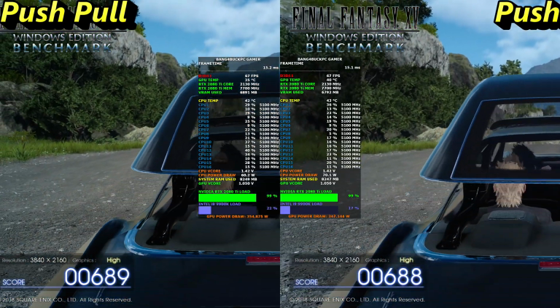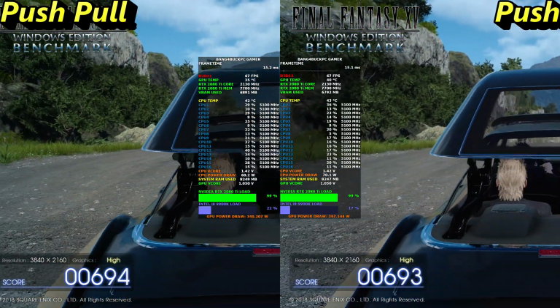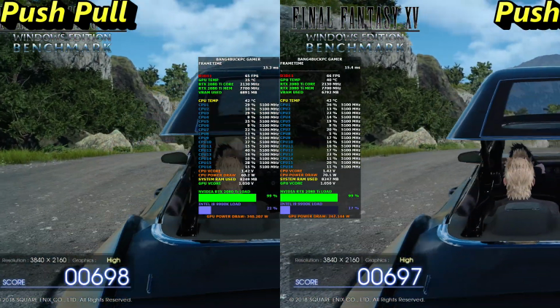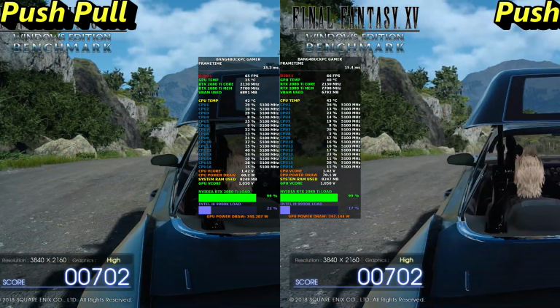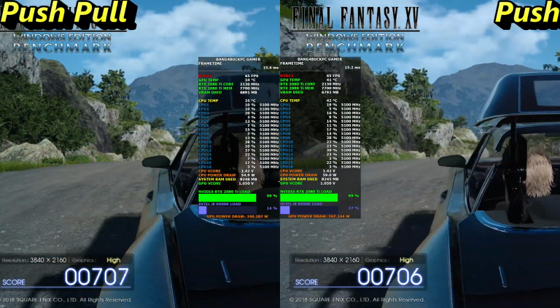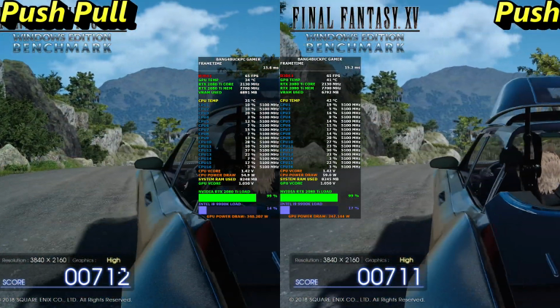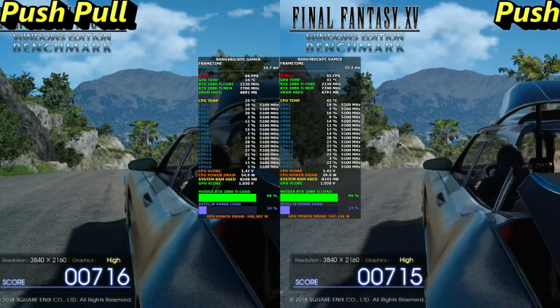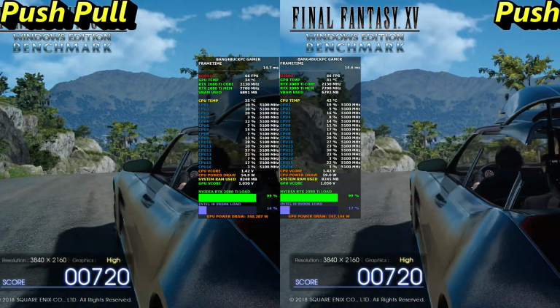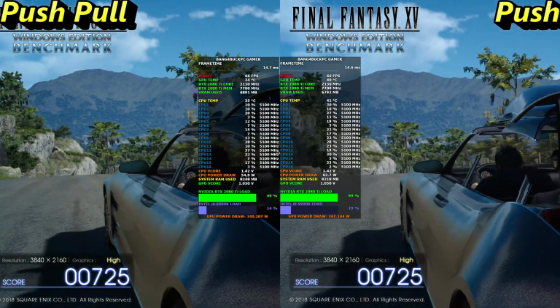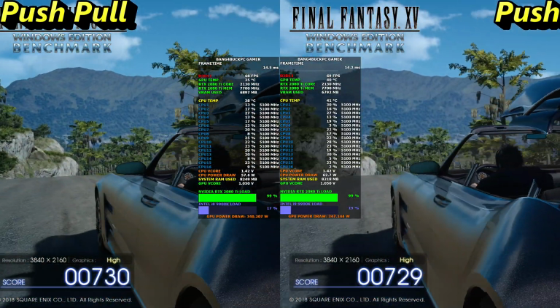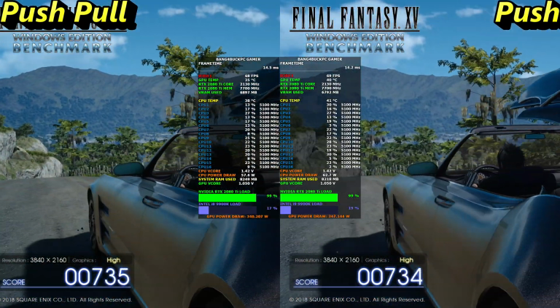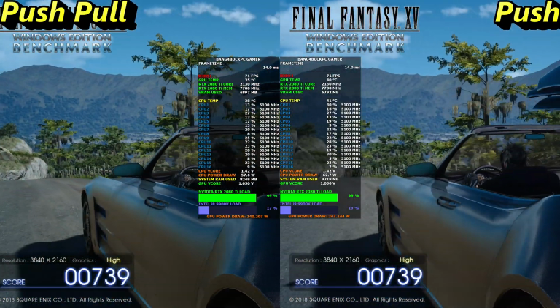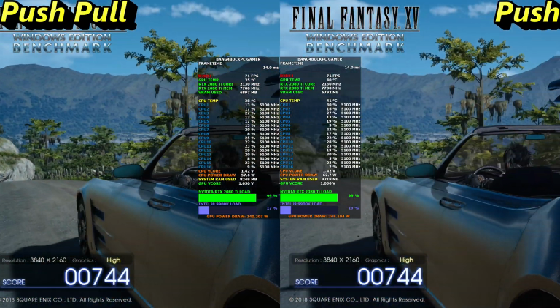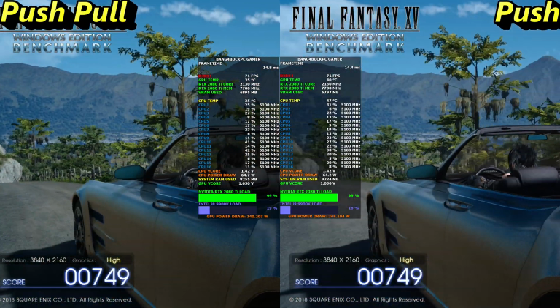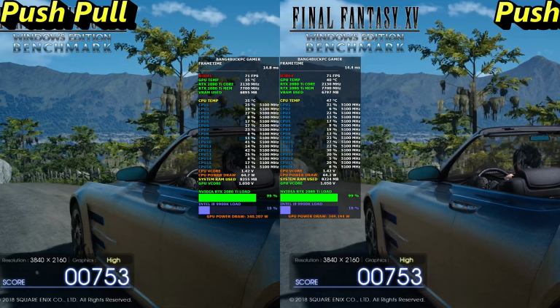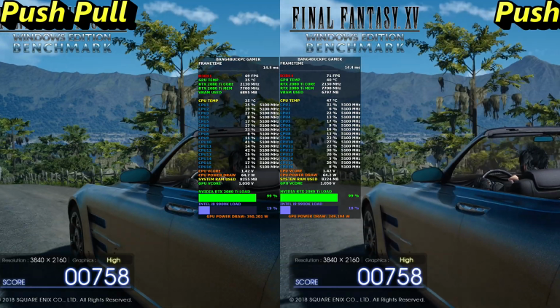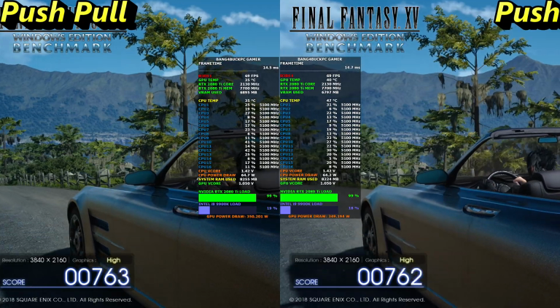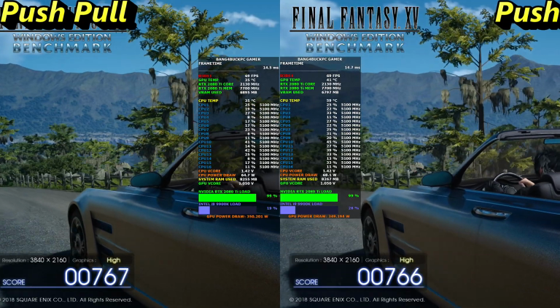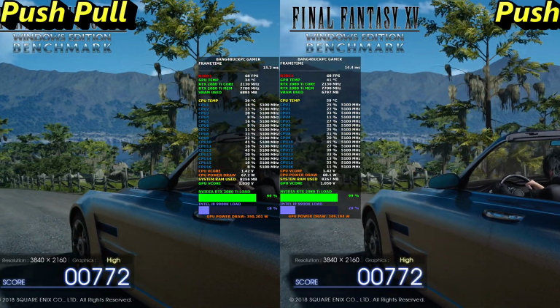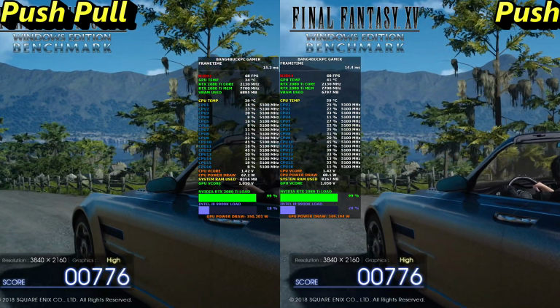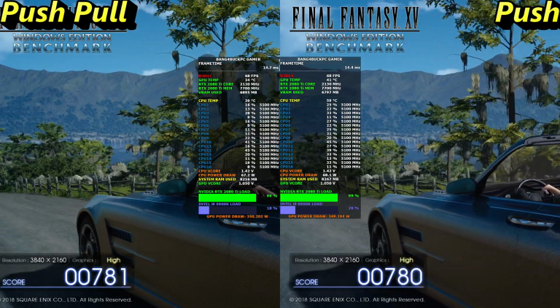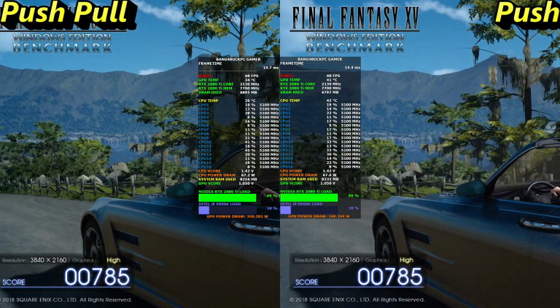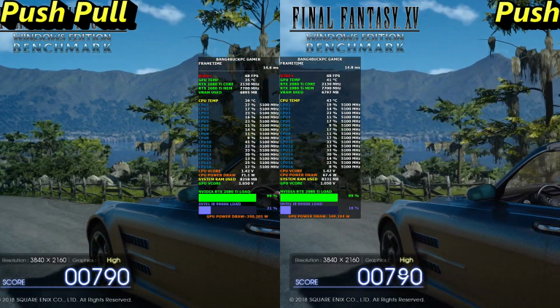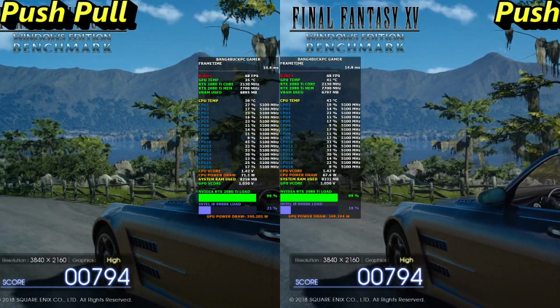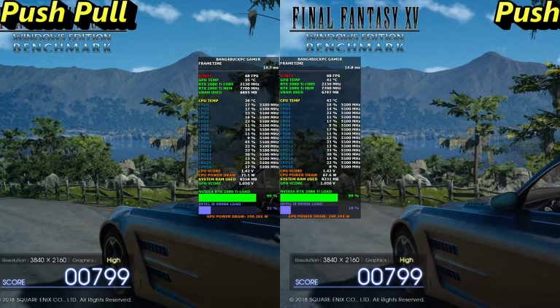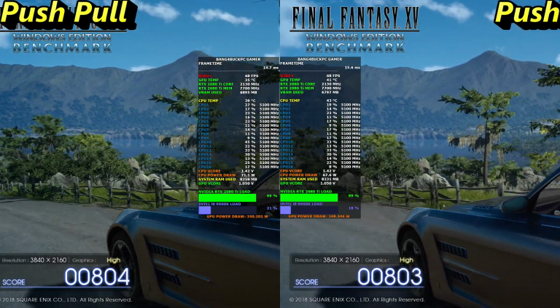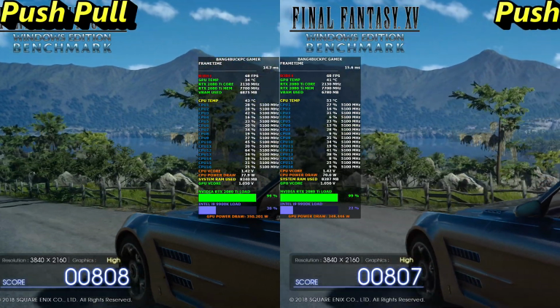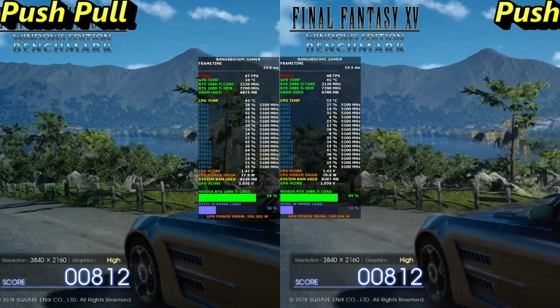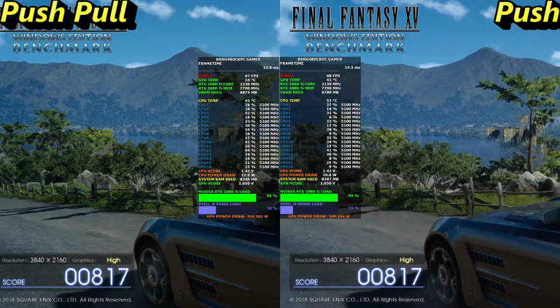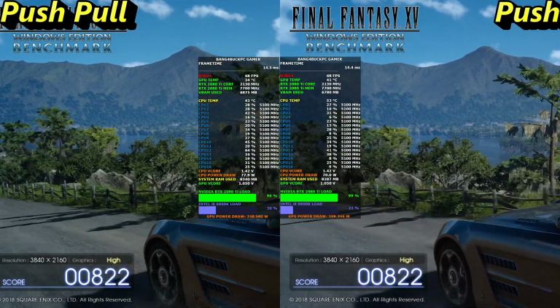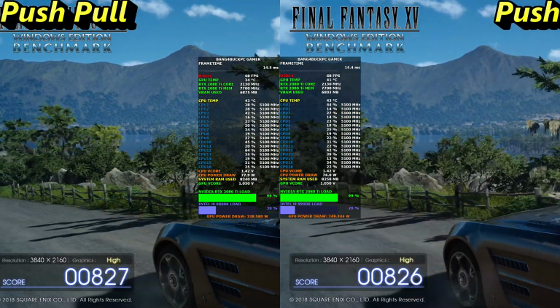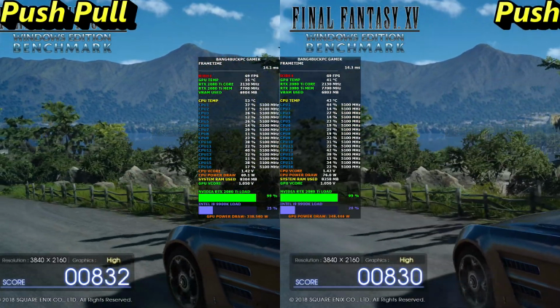Looking good so far — 34 to 35 degrees Celsius, which is definitely an improvement.